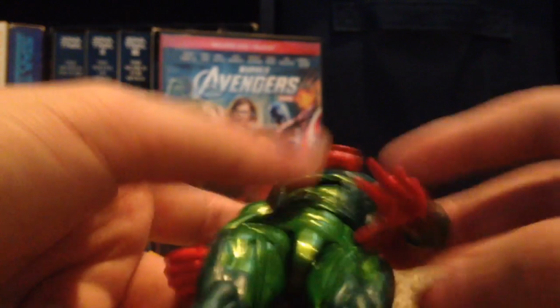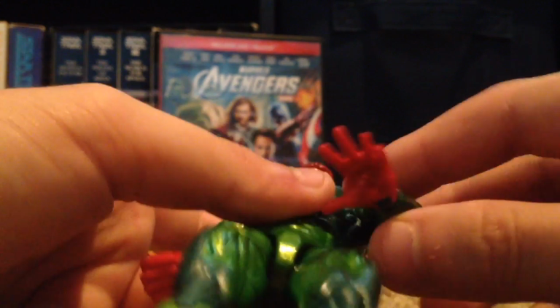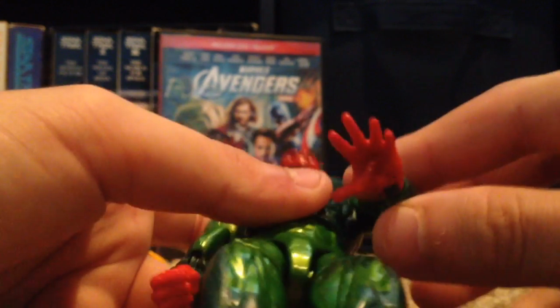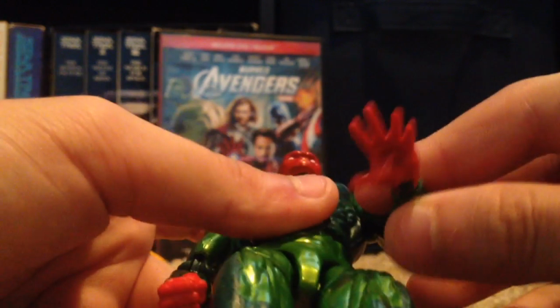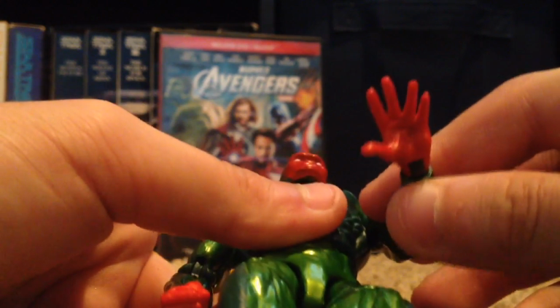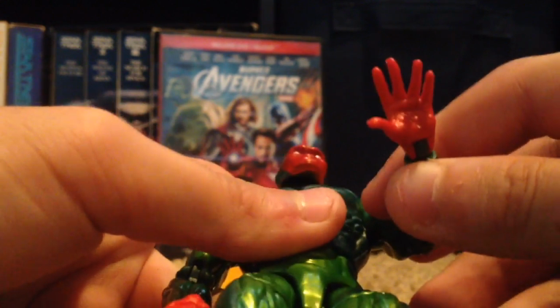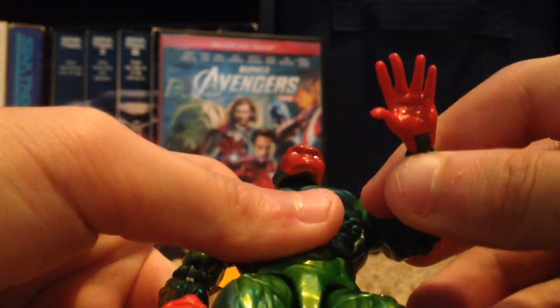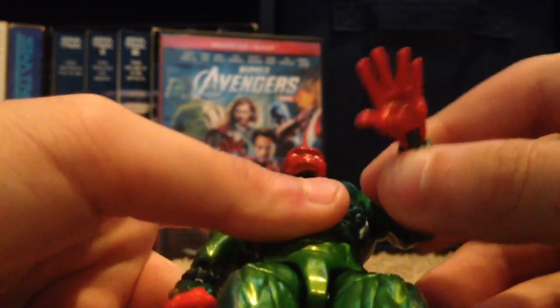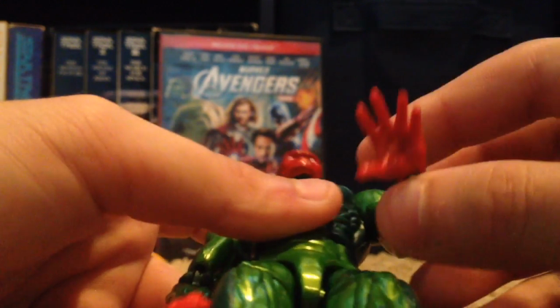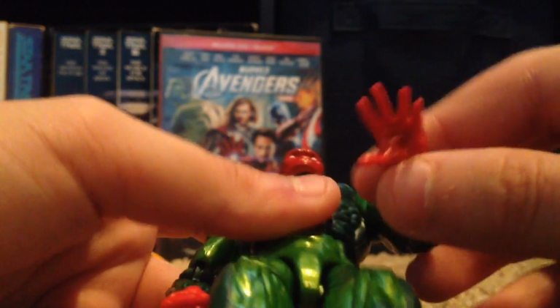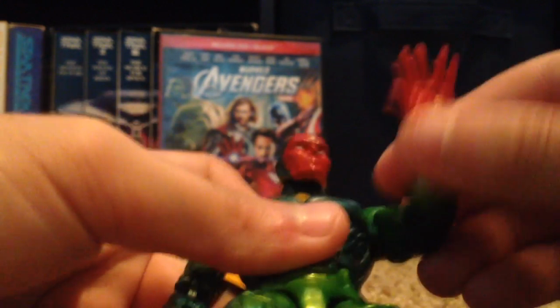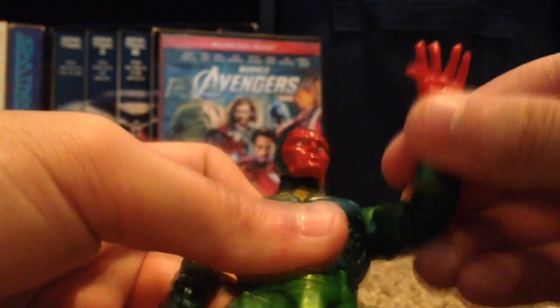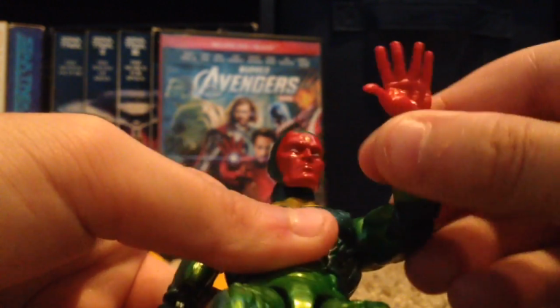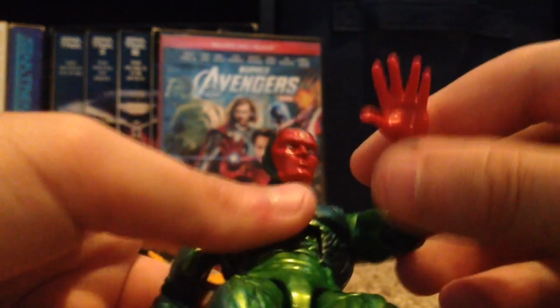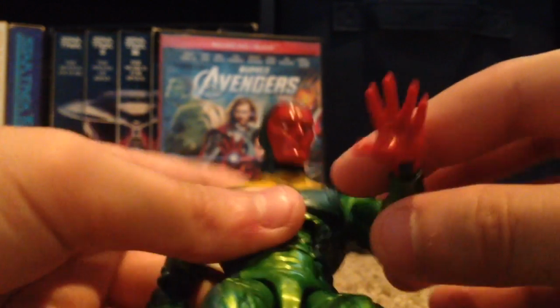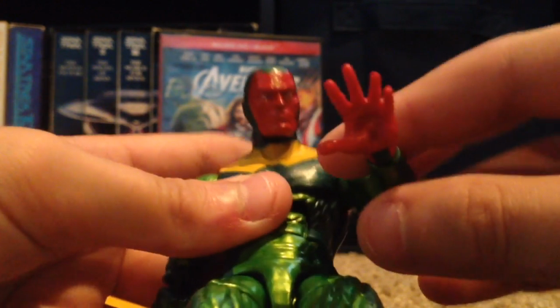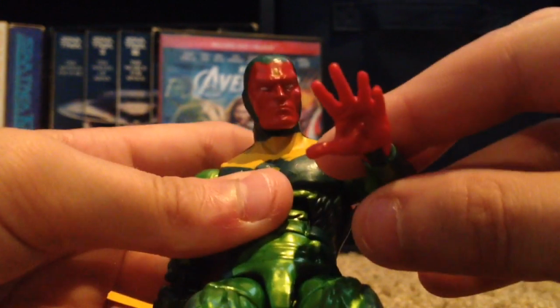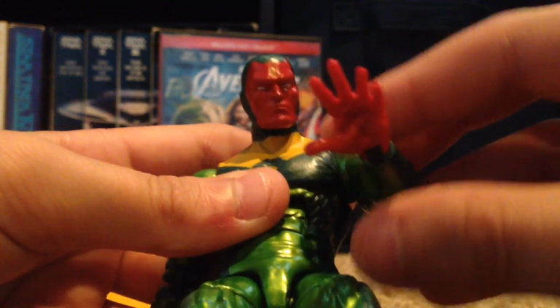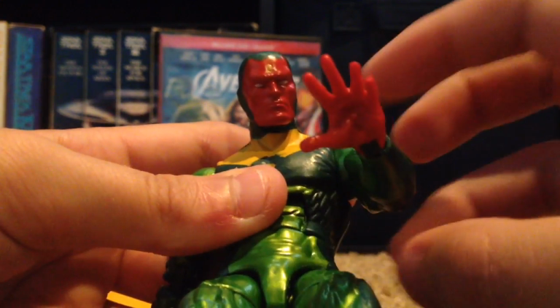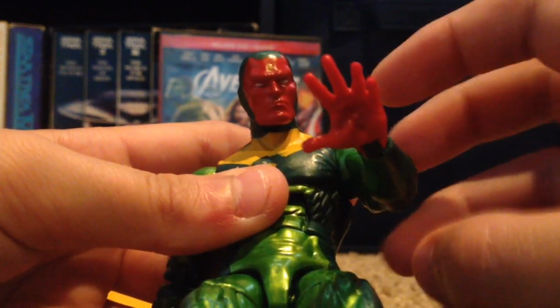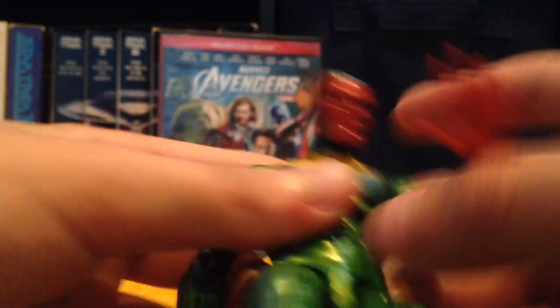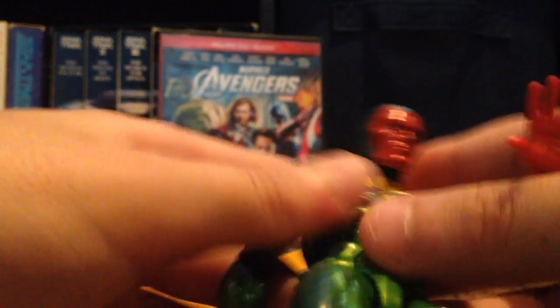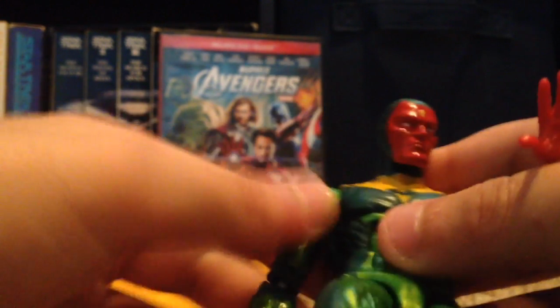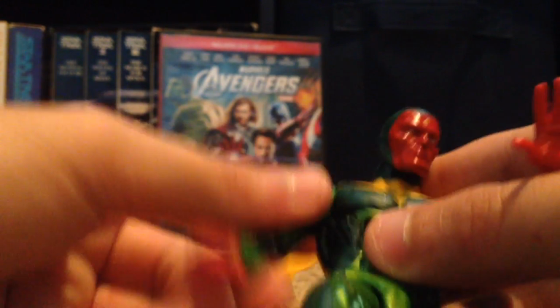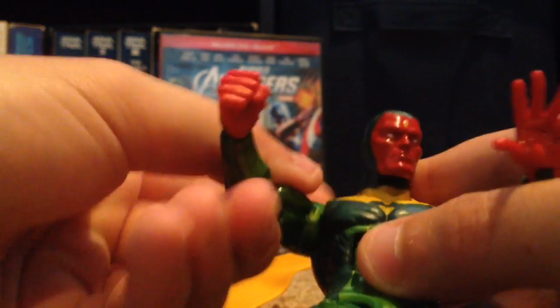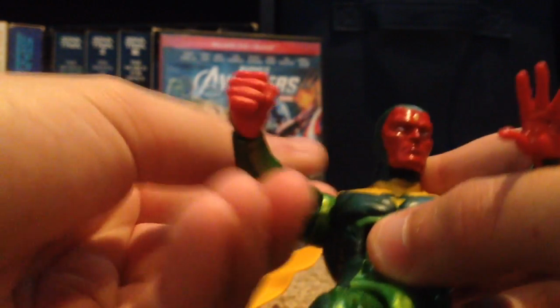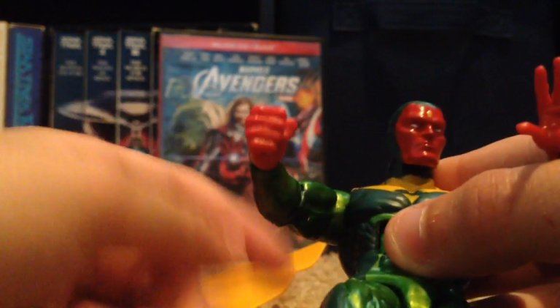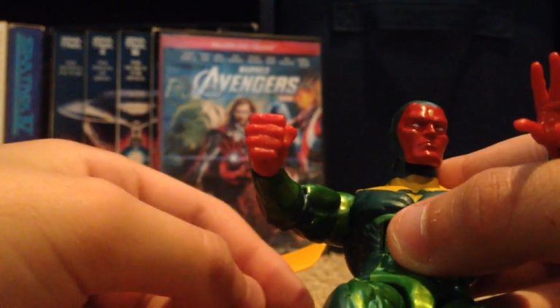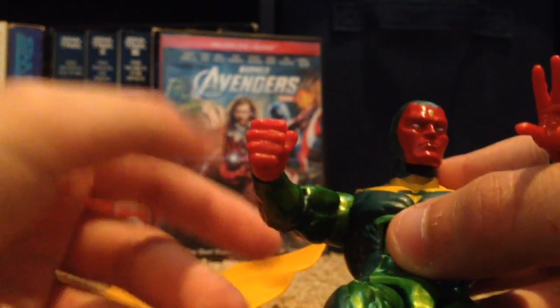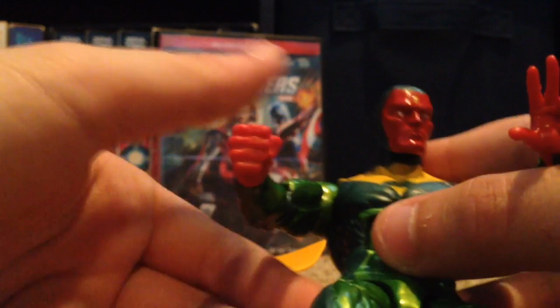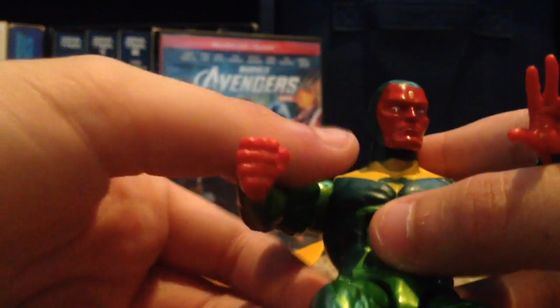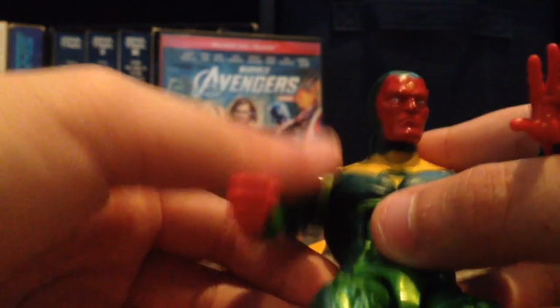So his hands — one of them is open, as you can see, and one of them is clenched in a fist.